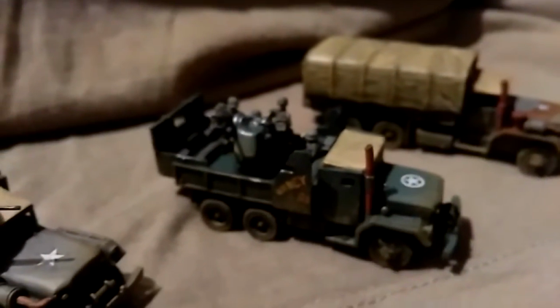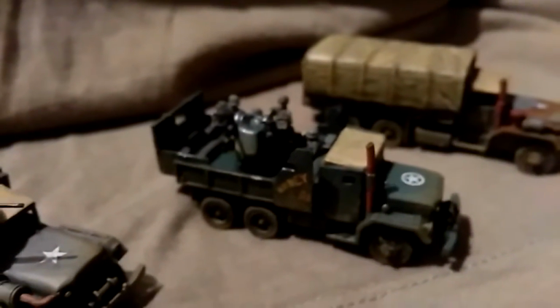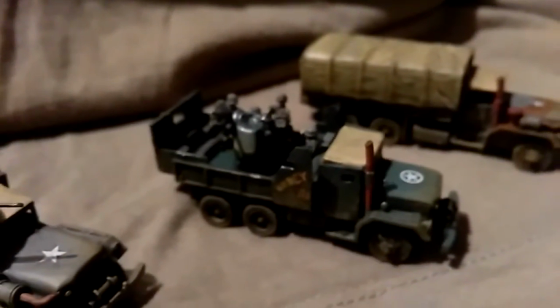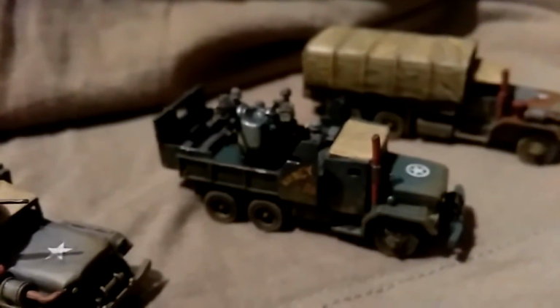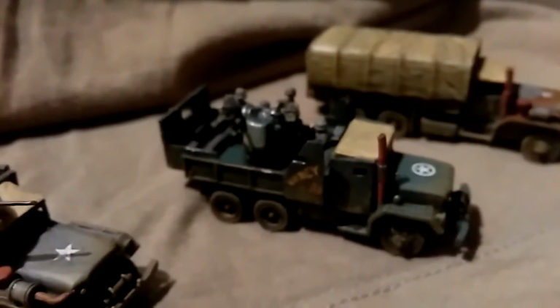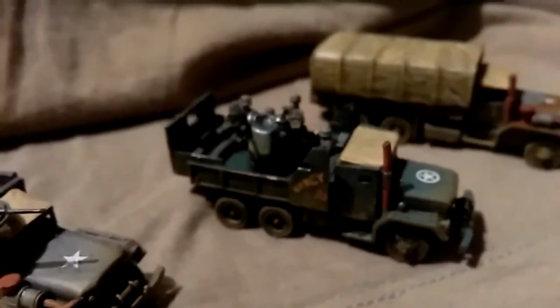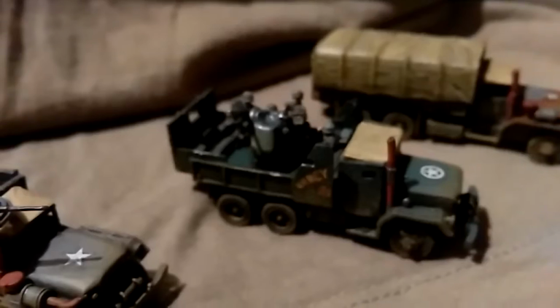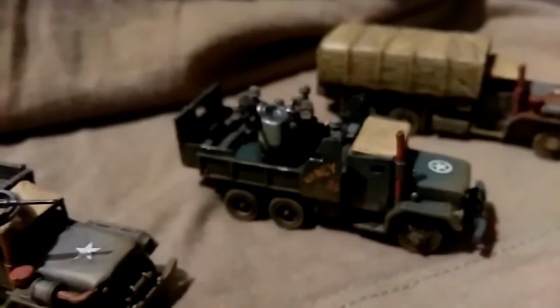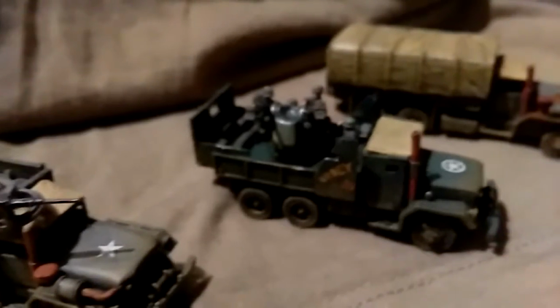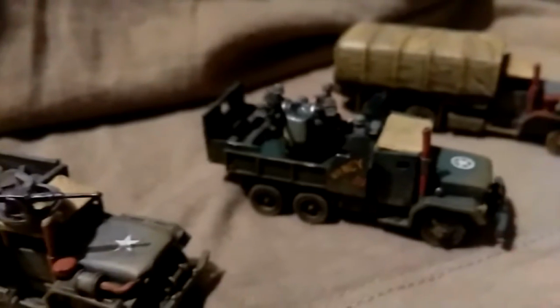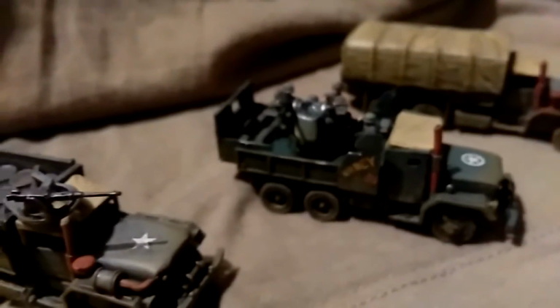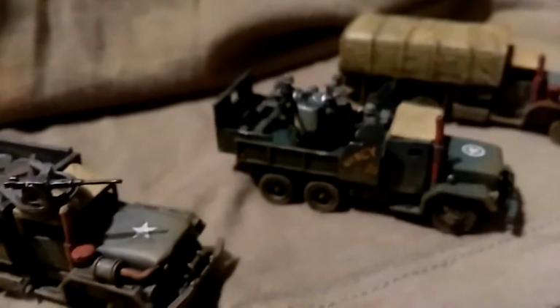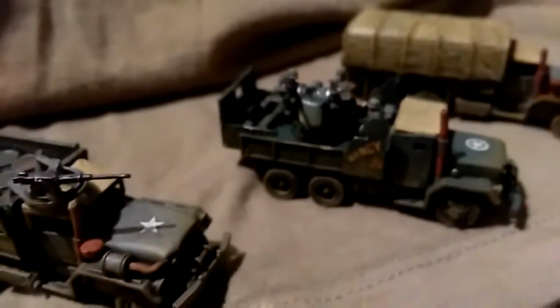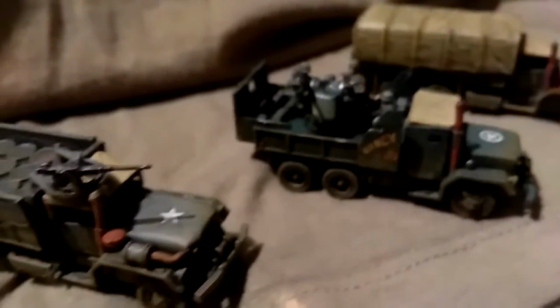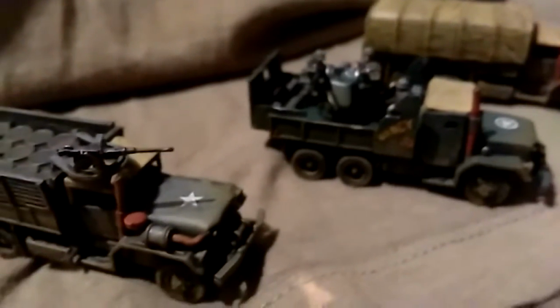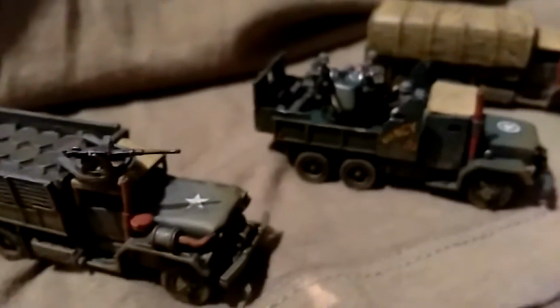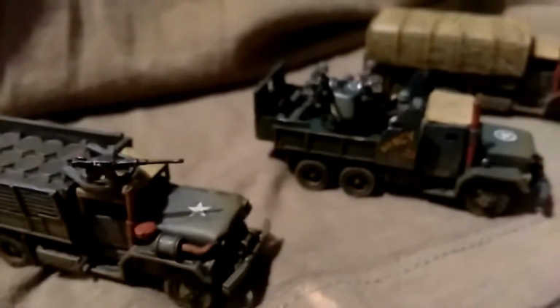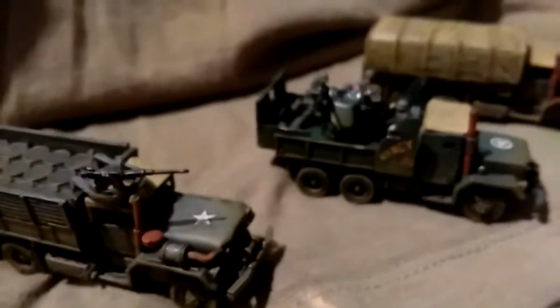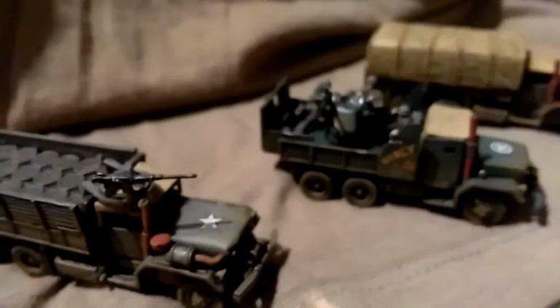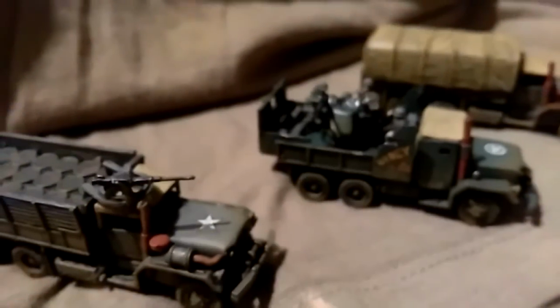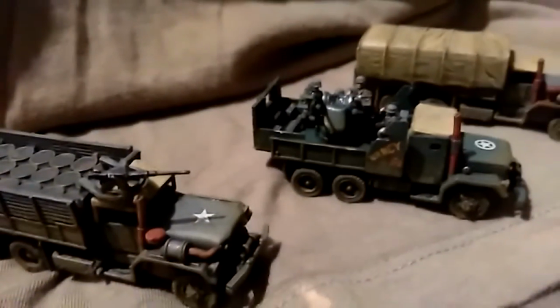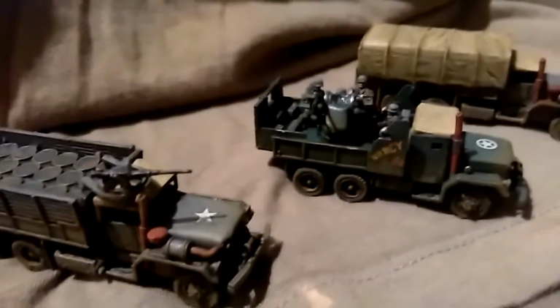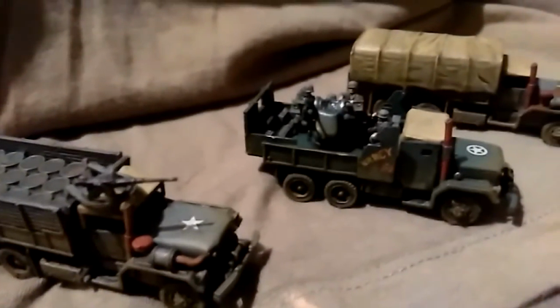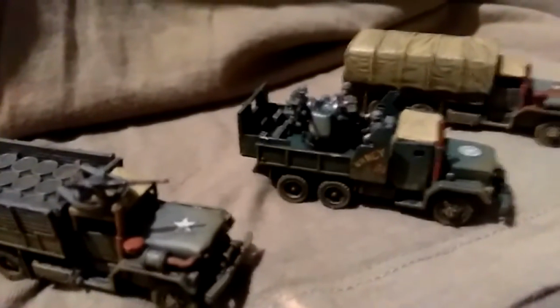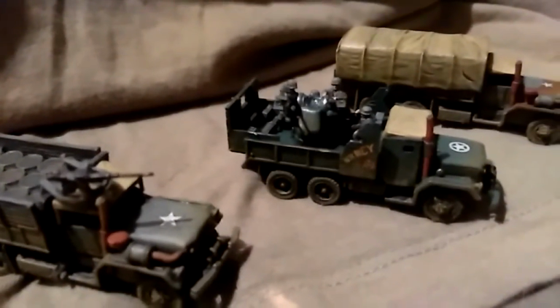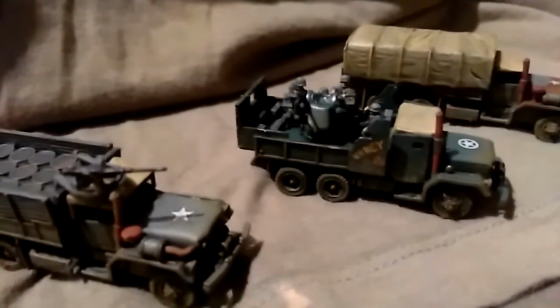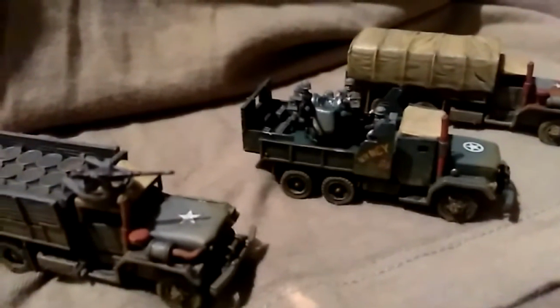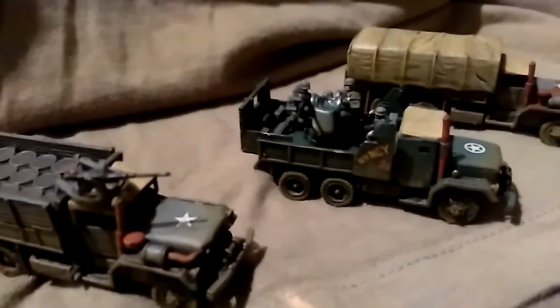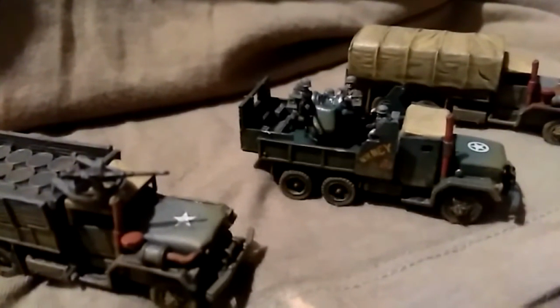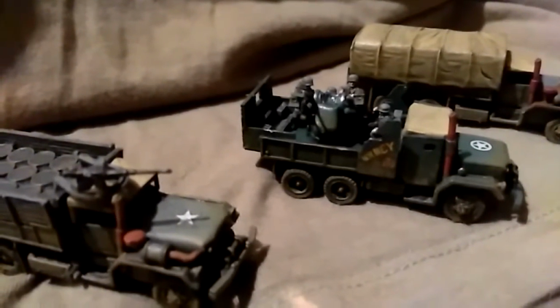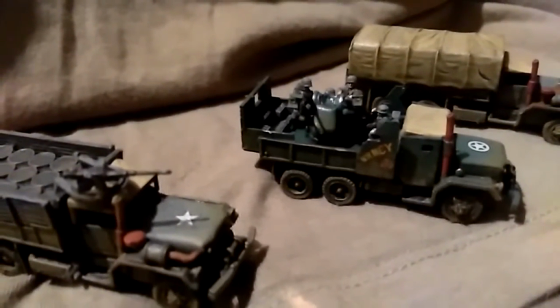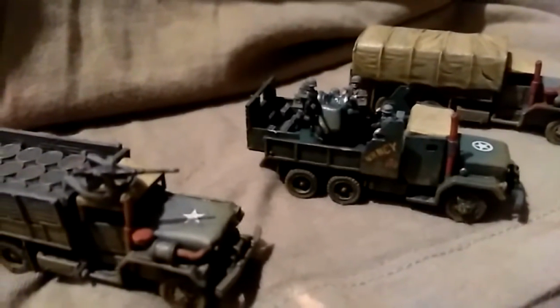This is the first of the gun trucks done. There will be another video in a couple of days when I've finished the rest.